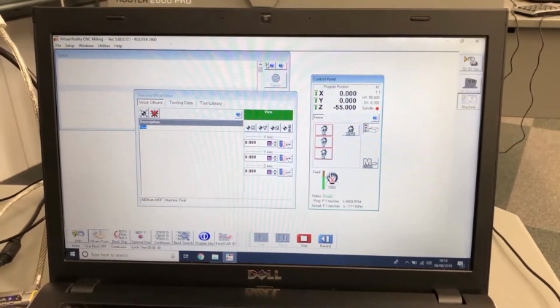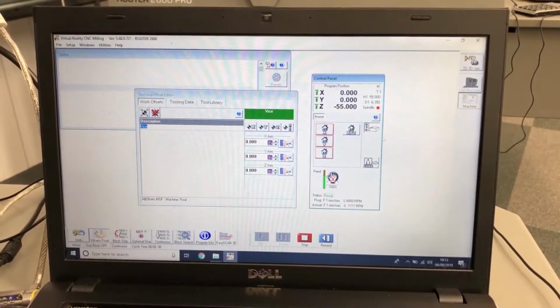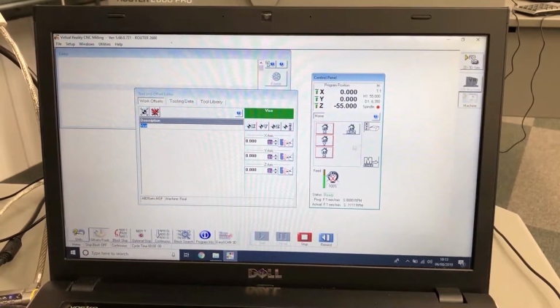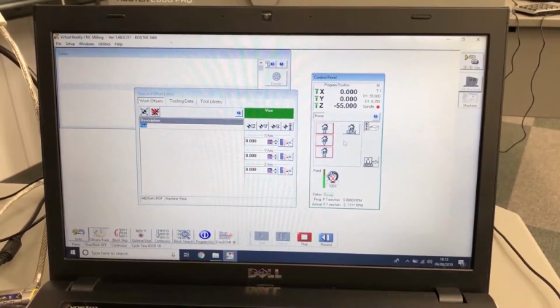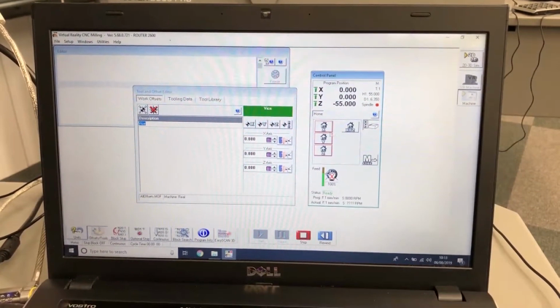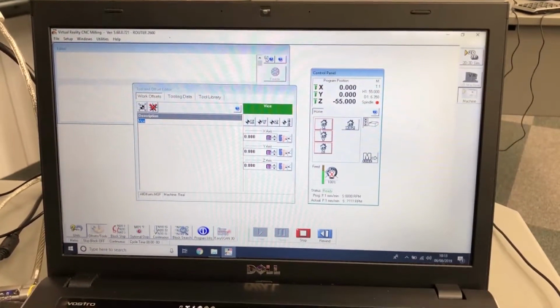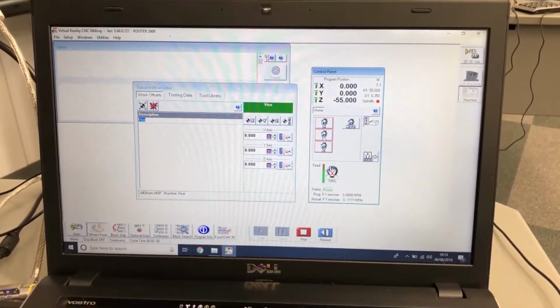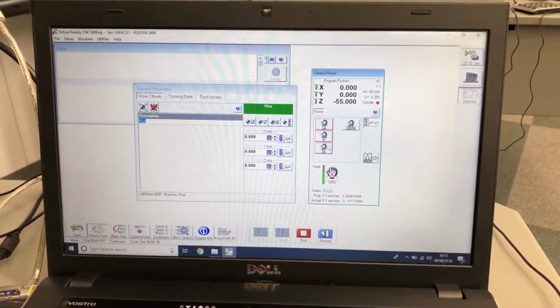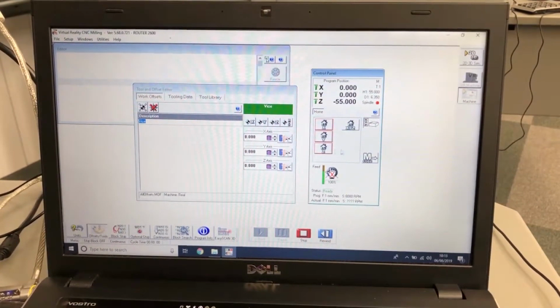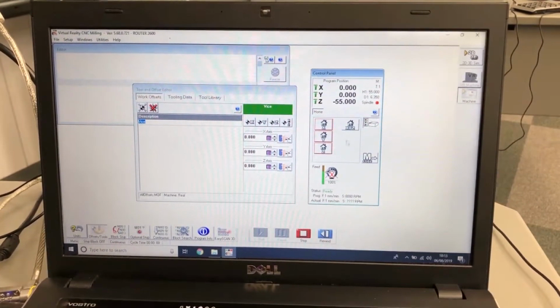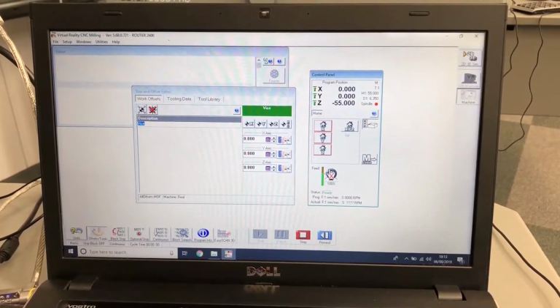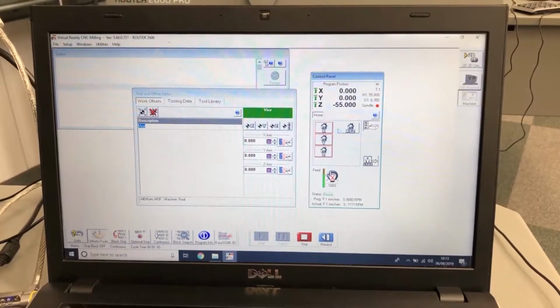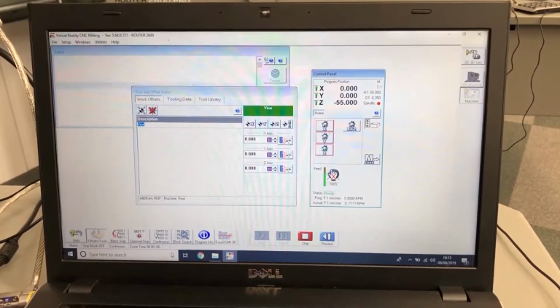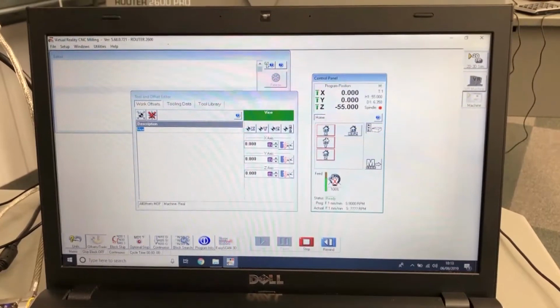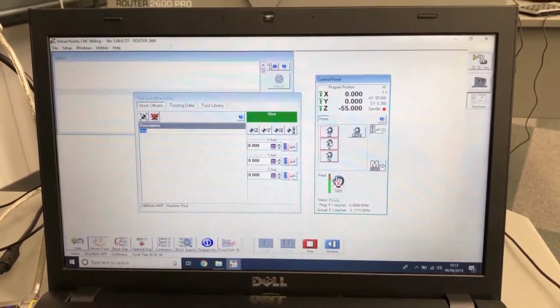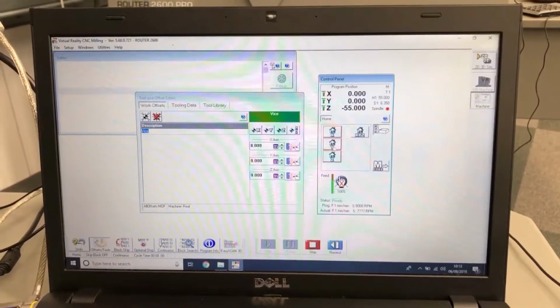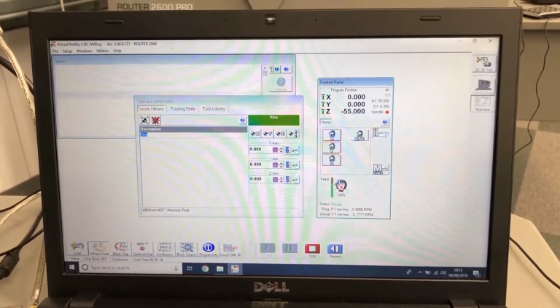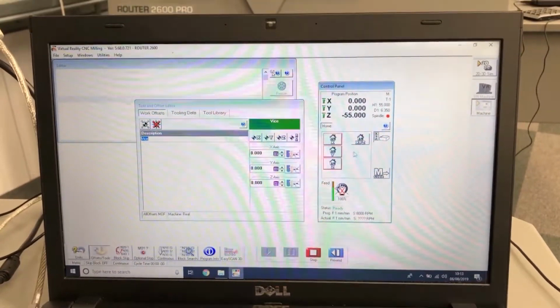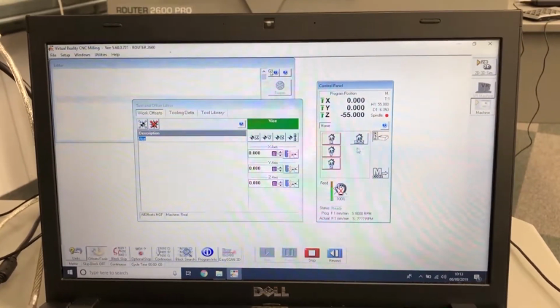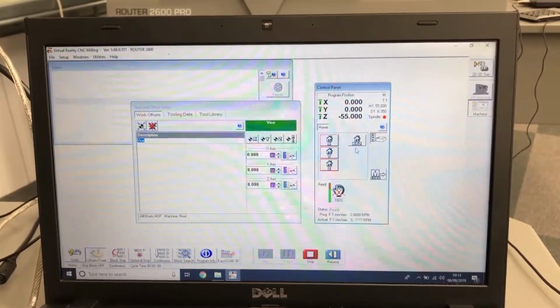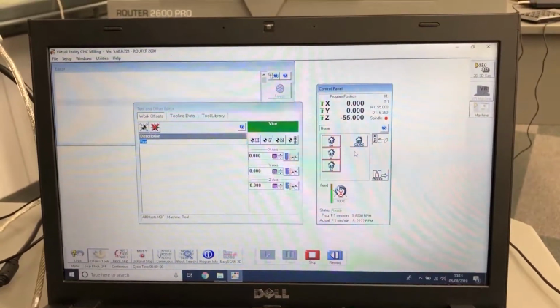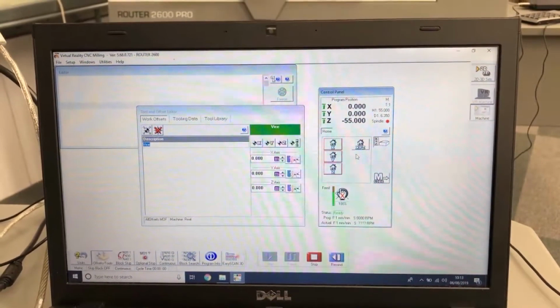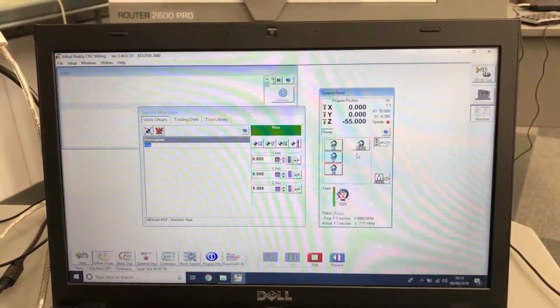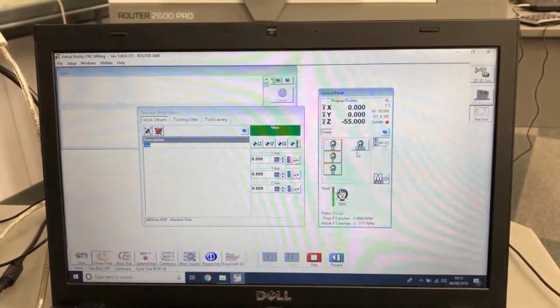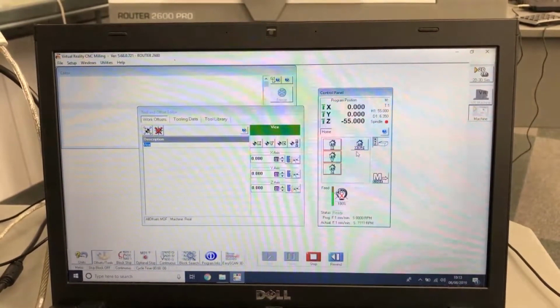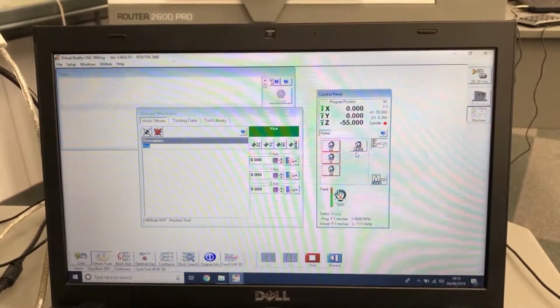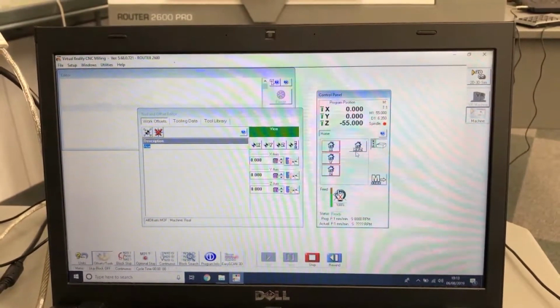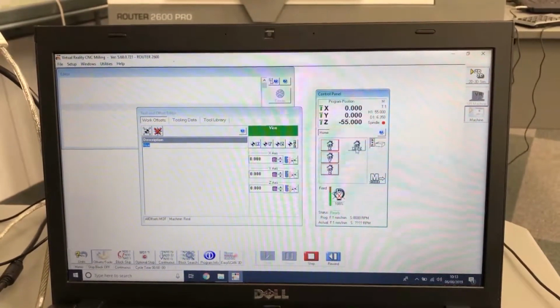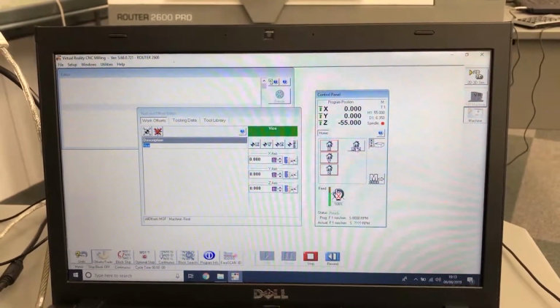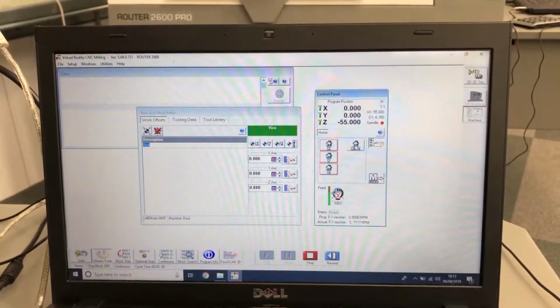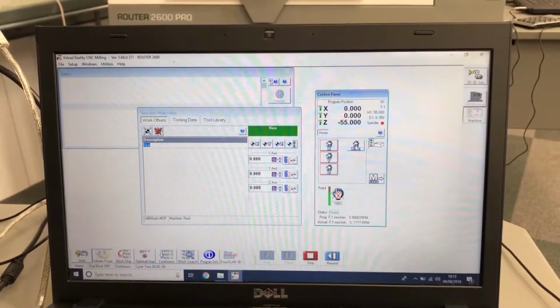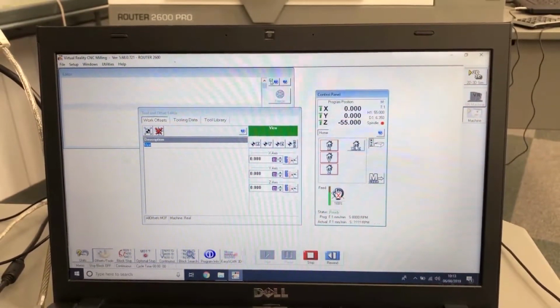Once connected, all these buttons will load the X, Y, and Z. First we need to home the machine up.